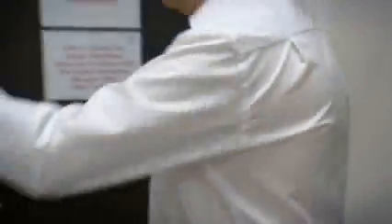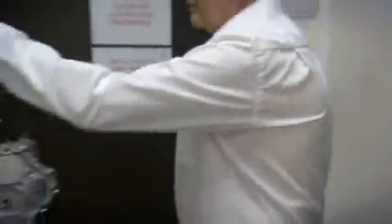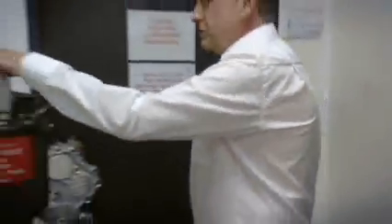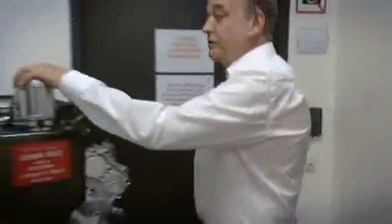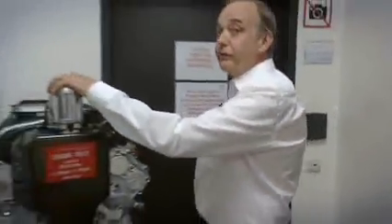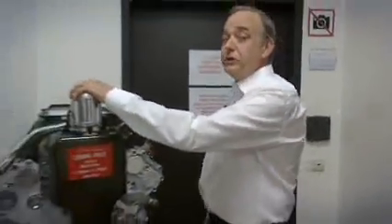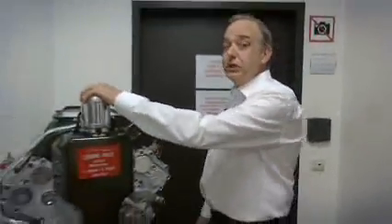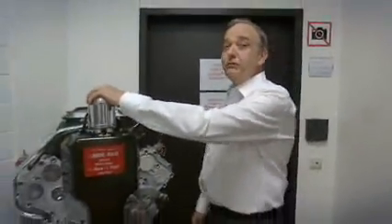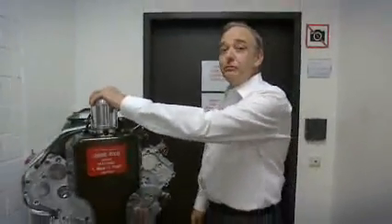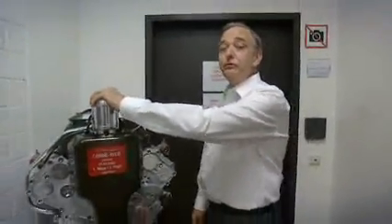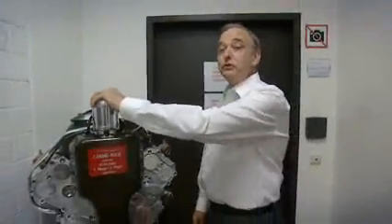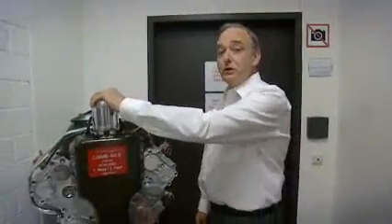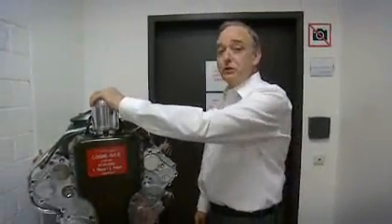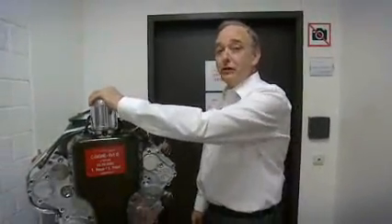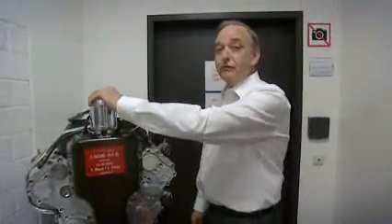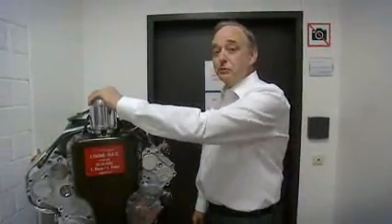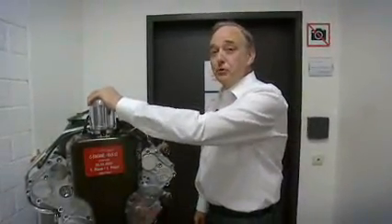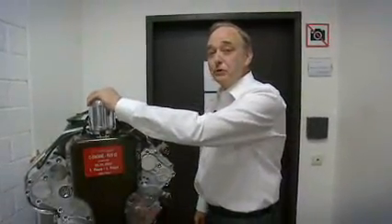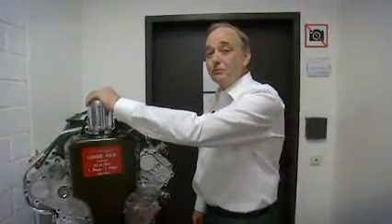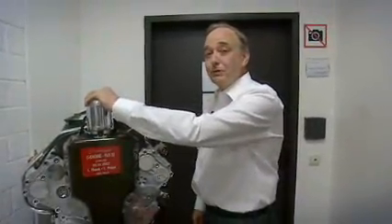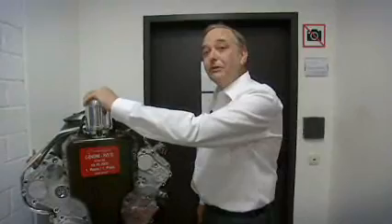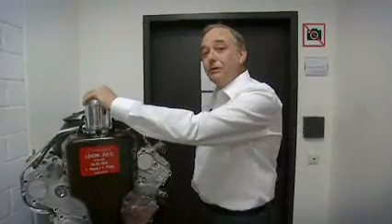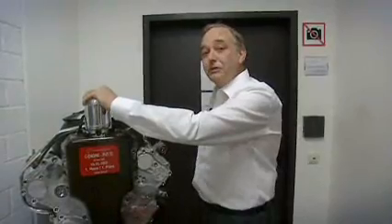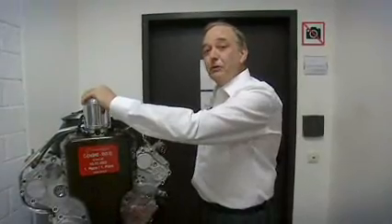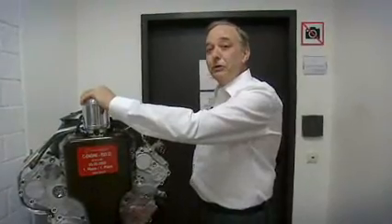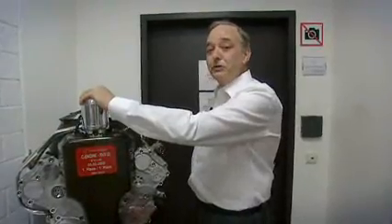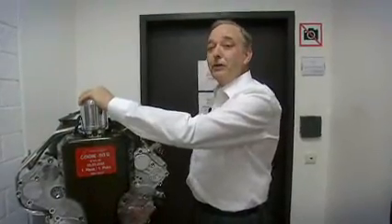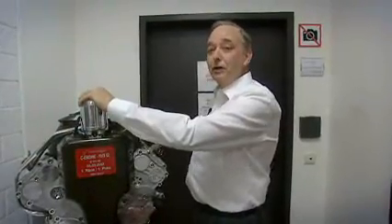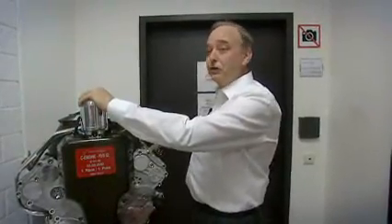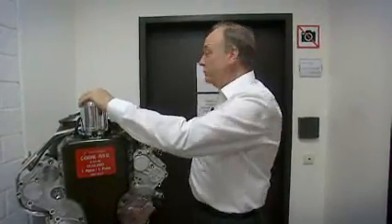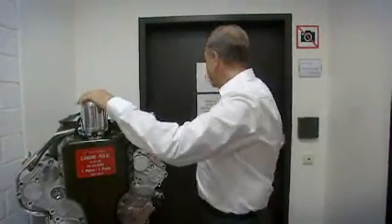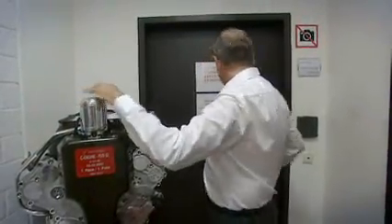This is the first engine from the first race and our first points. Let's have a look inside the engine workshop.